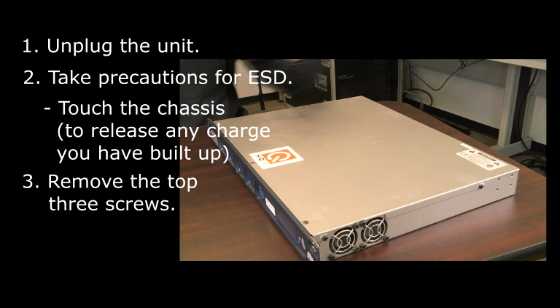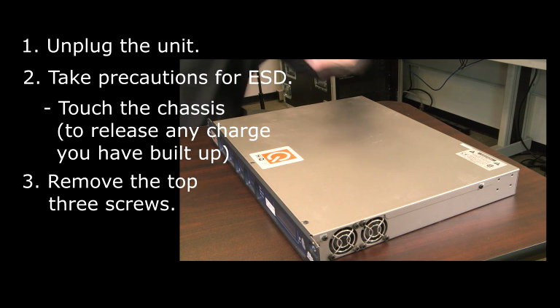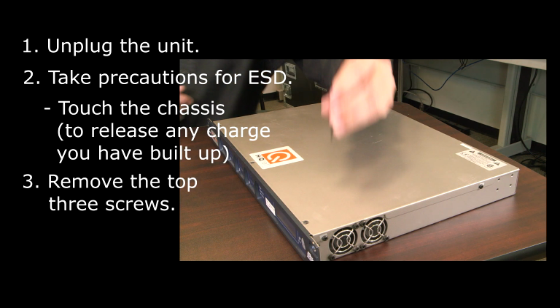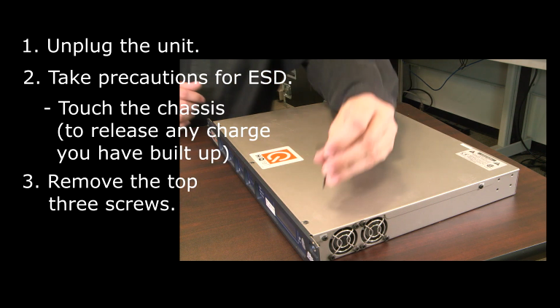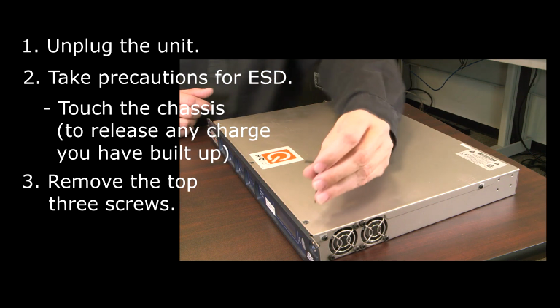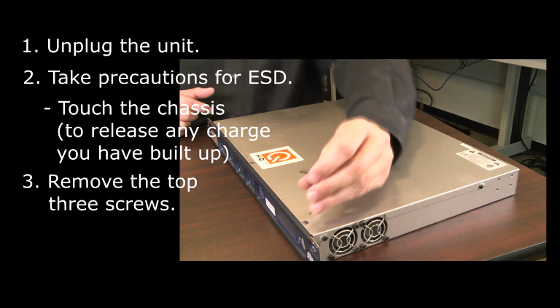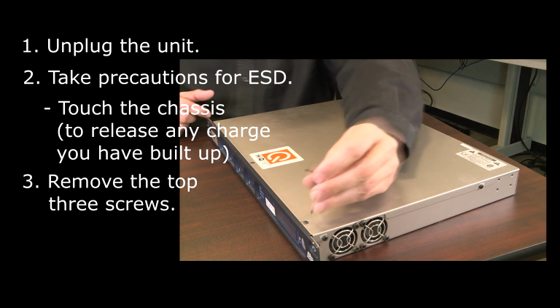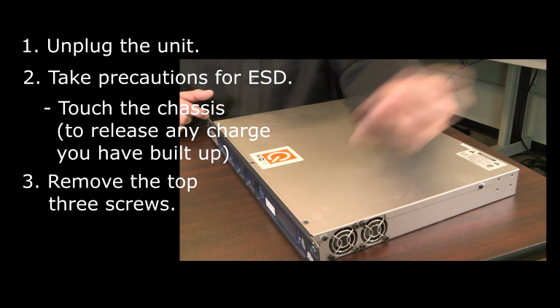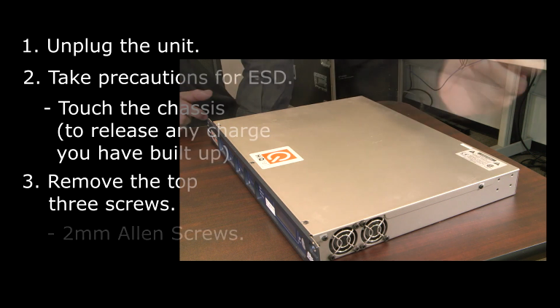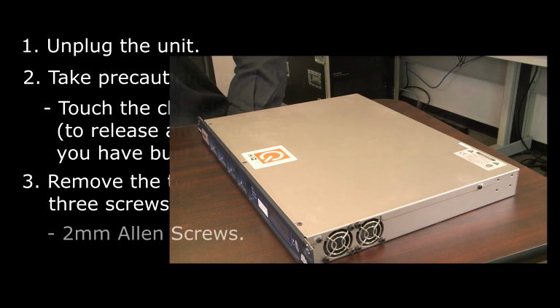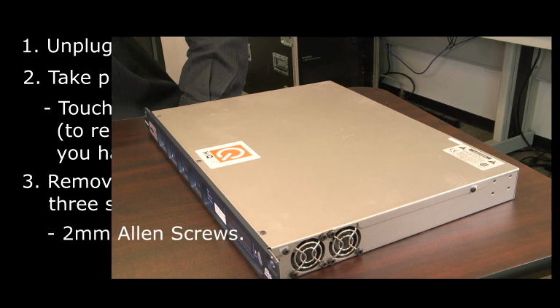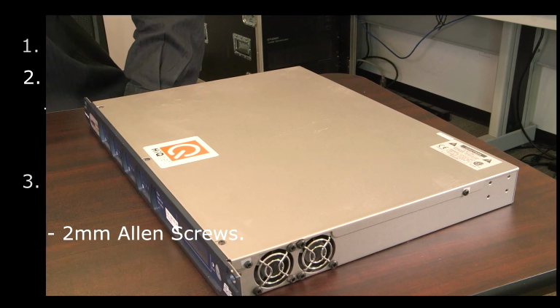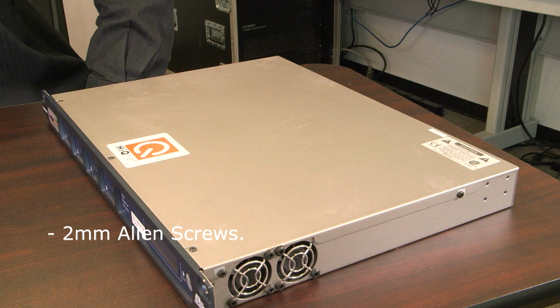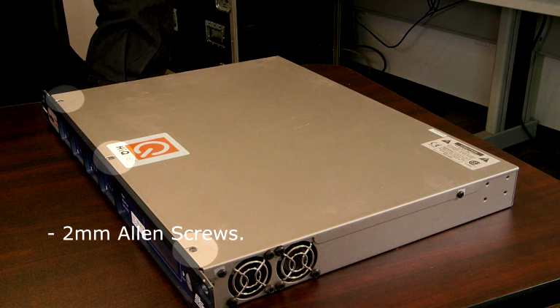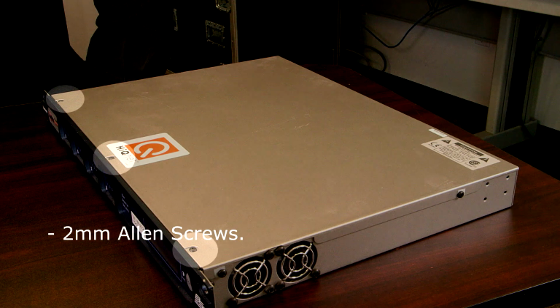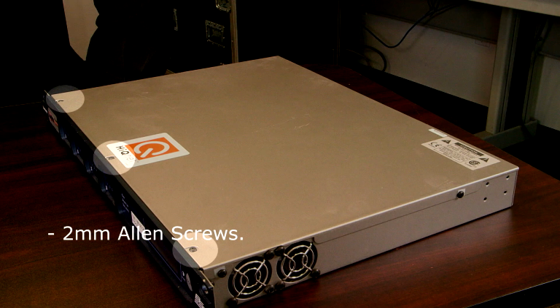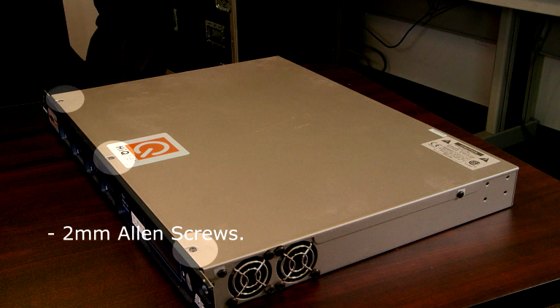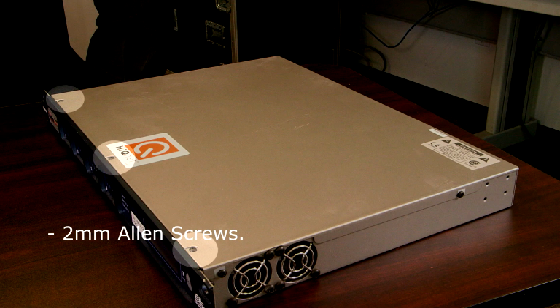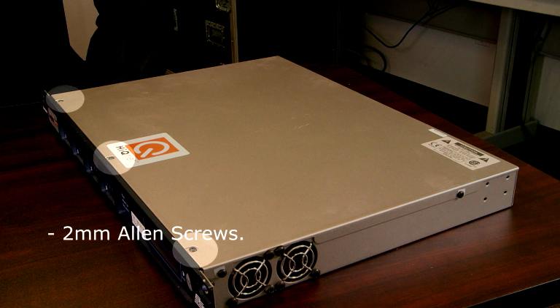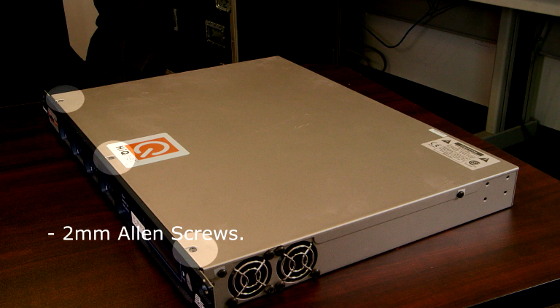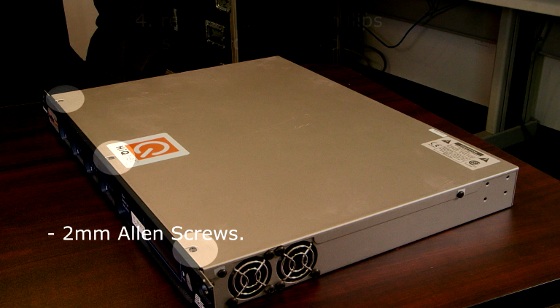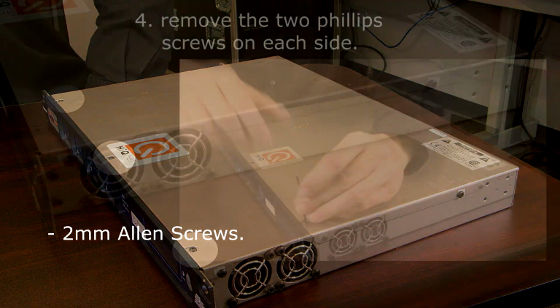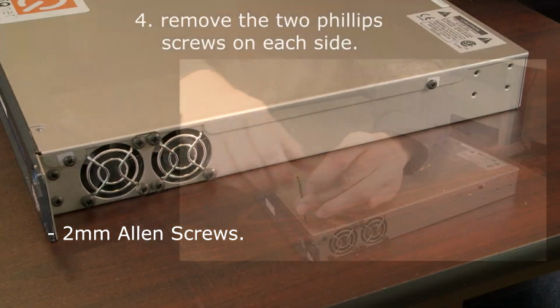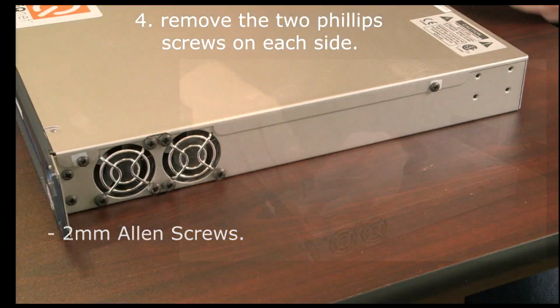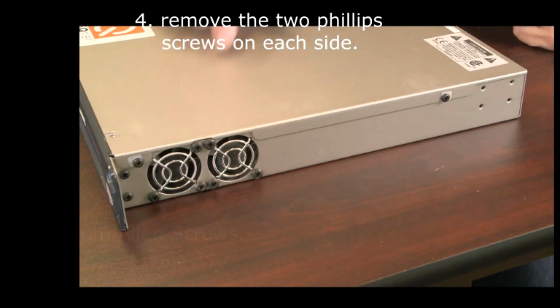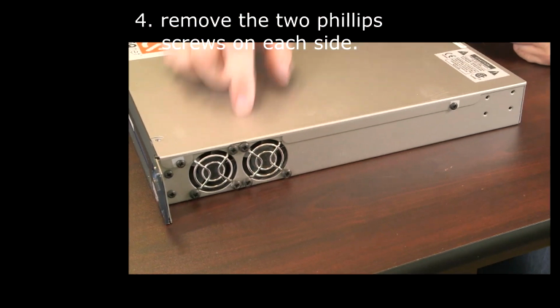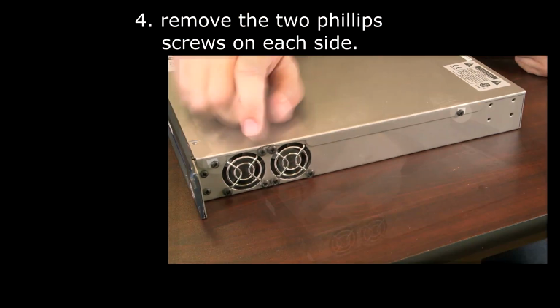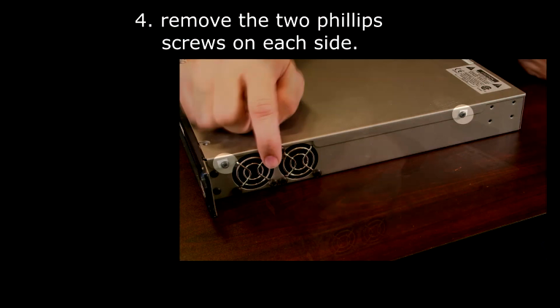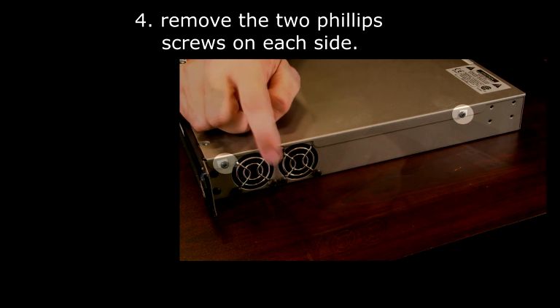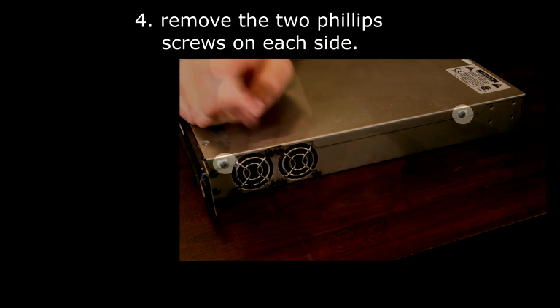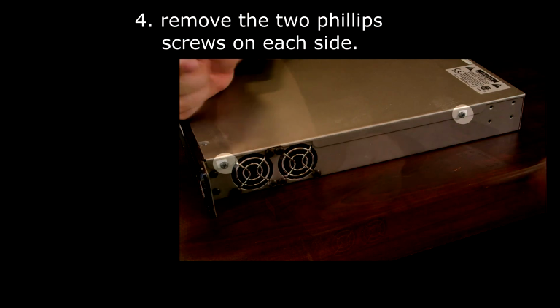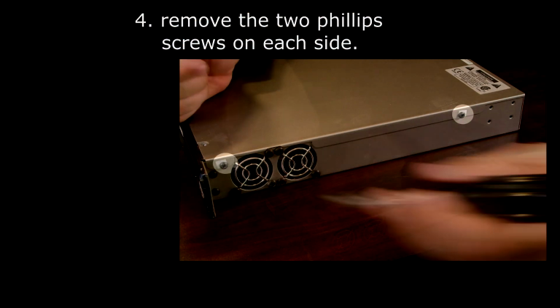Remove three 2mm Allen screws on the top and two Phillips screws on each side of the lid.